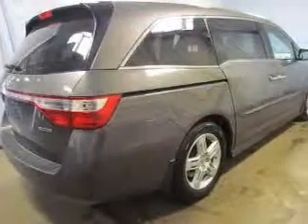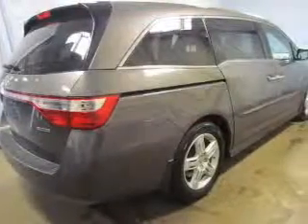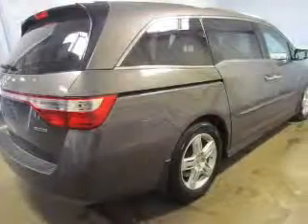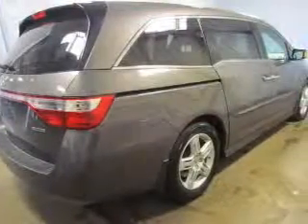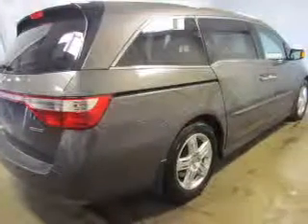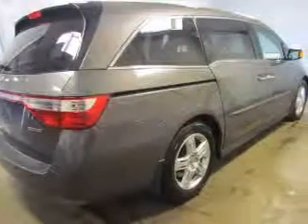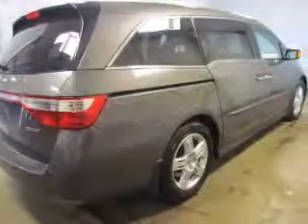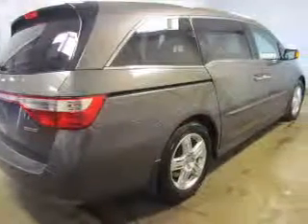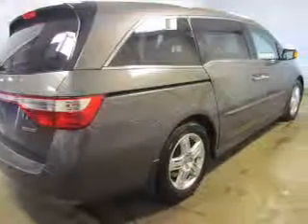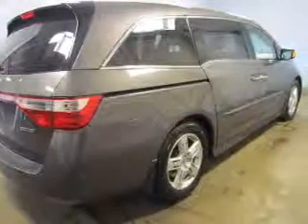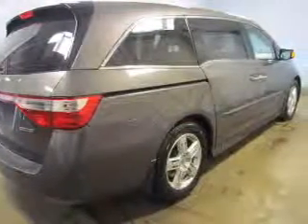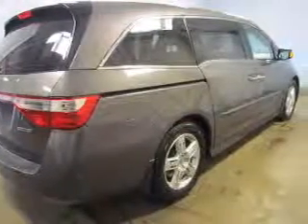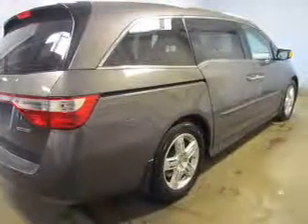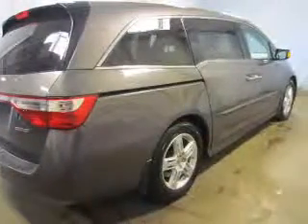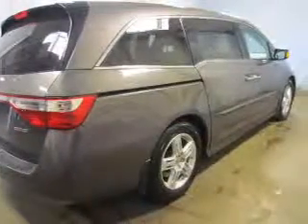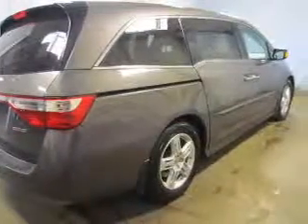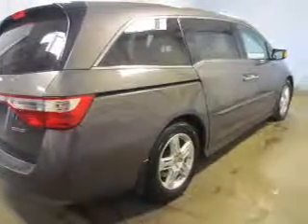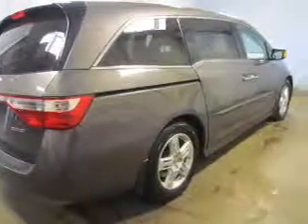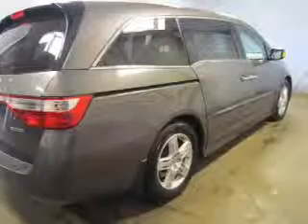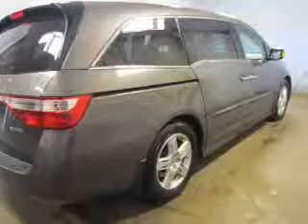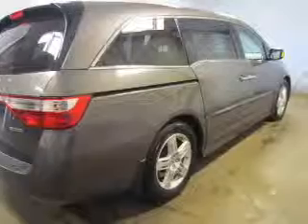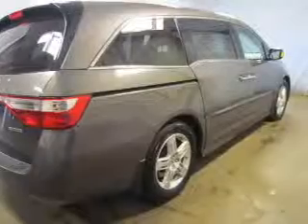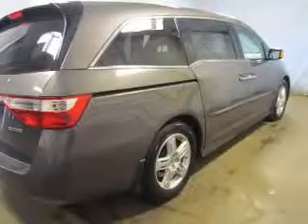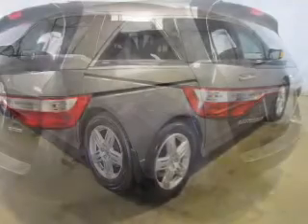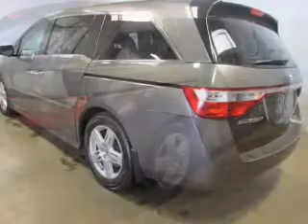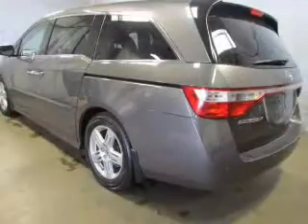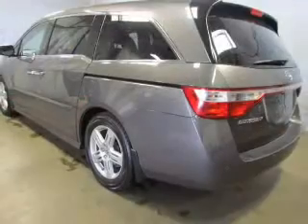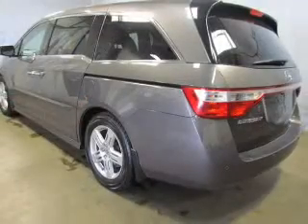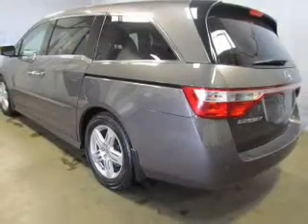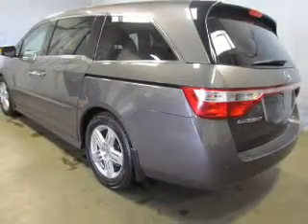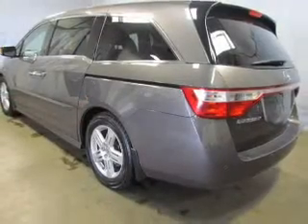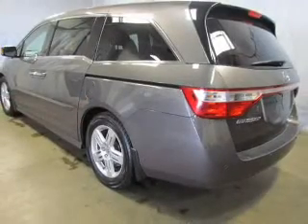Stand out from the crowd with premium wheels. The anti-lock braking system will help keep you safe on the road.